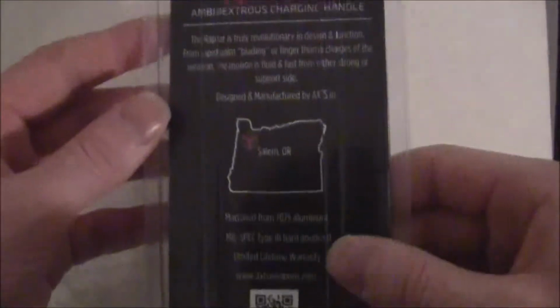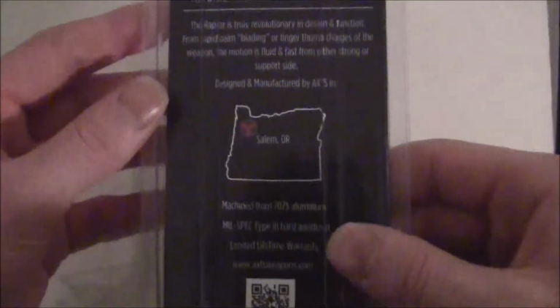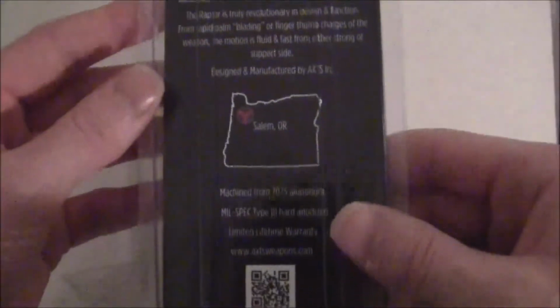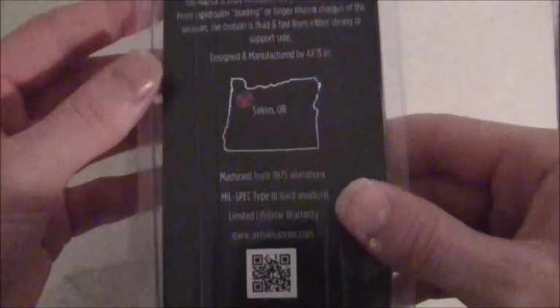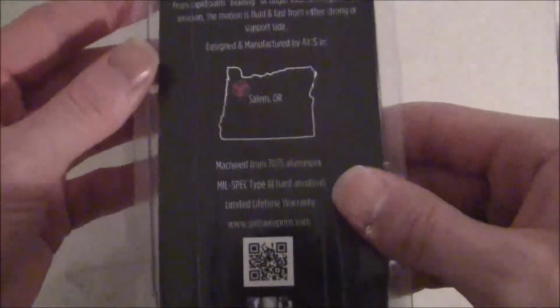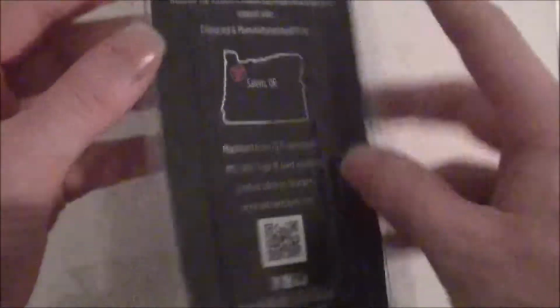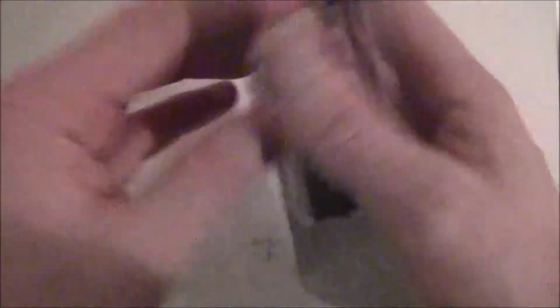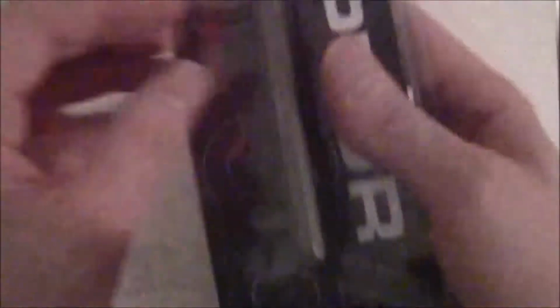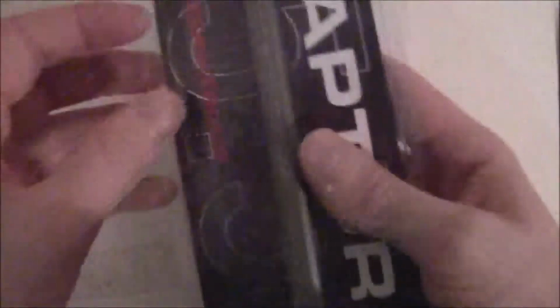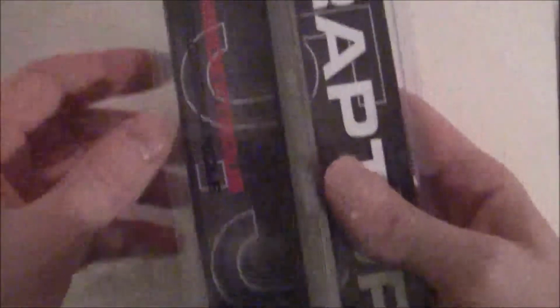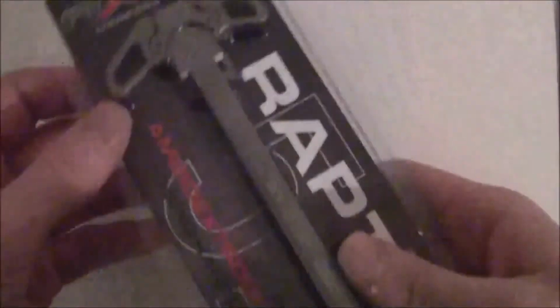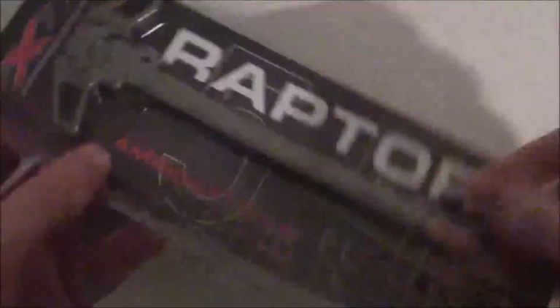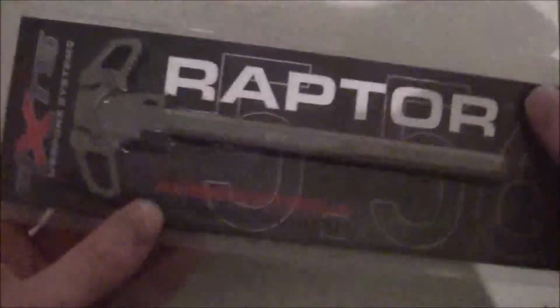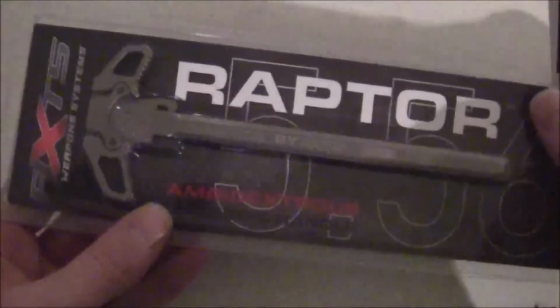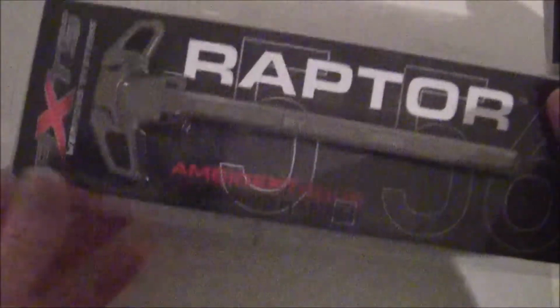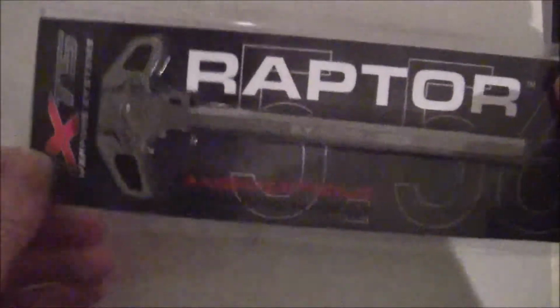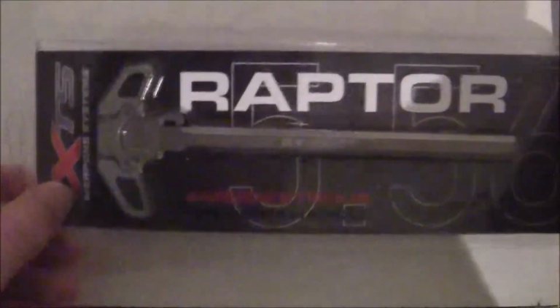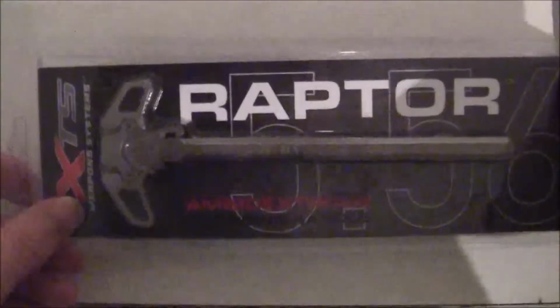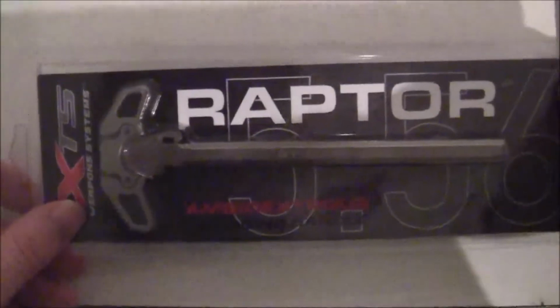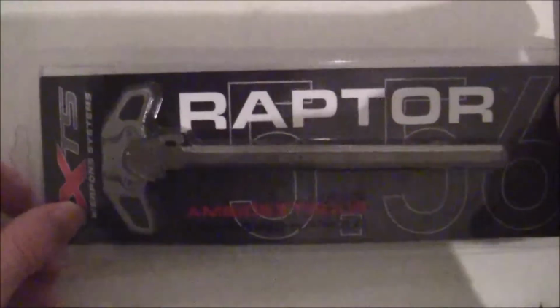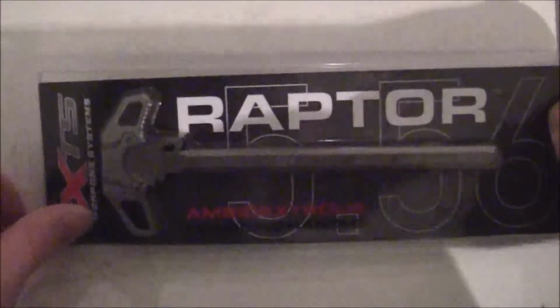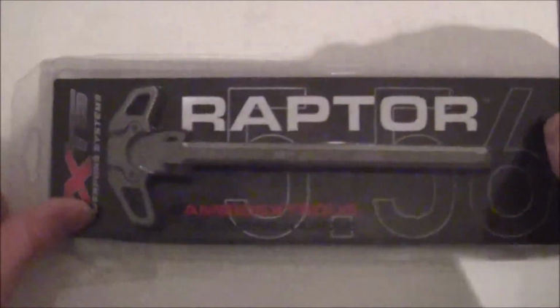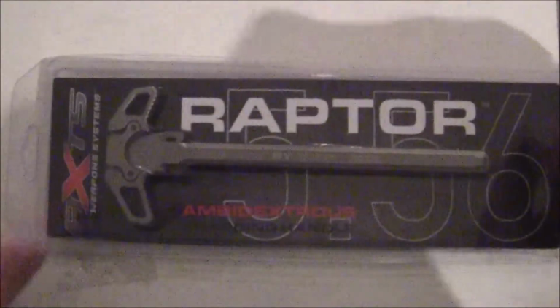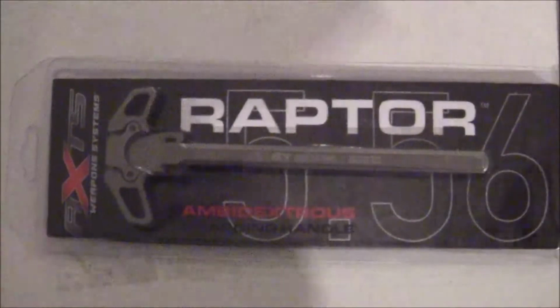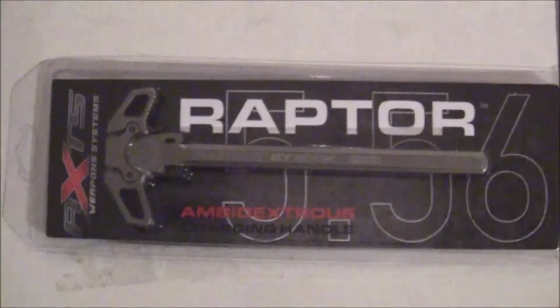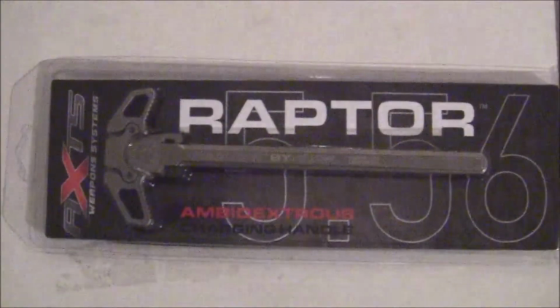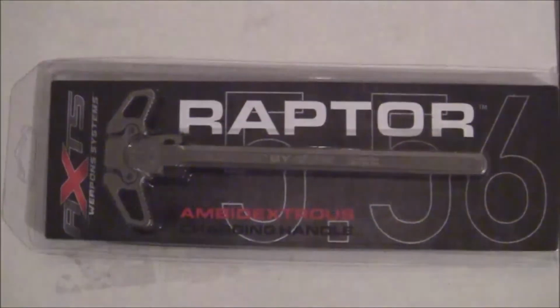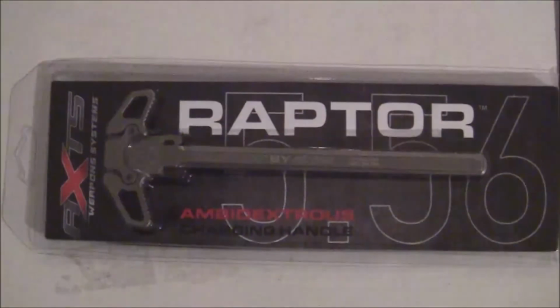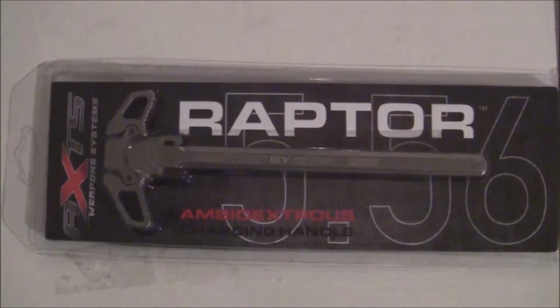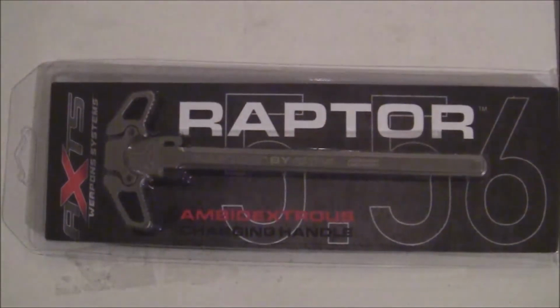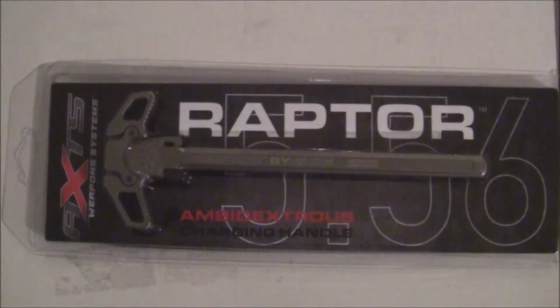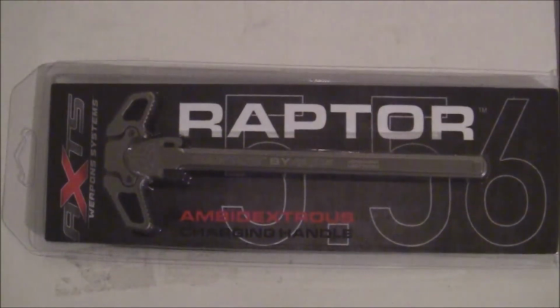So here it is. Stay tuned for my install on my 300 Blackout build. Thank you.